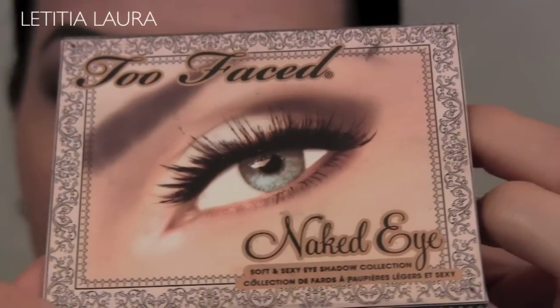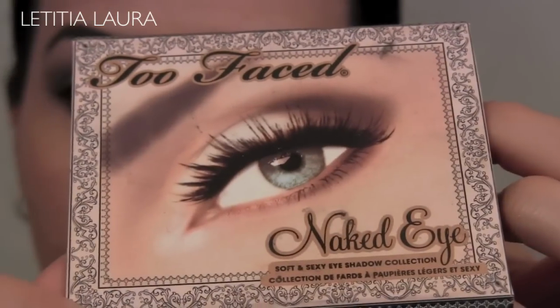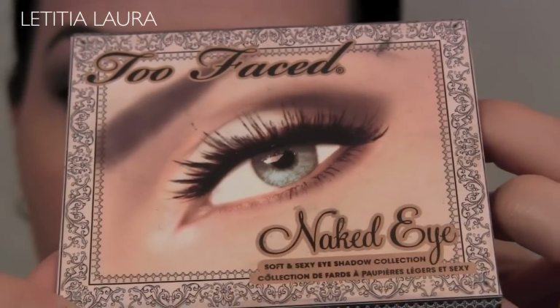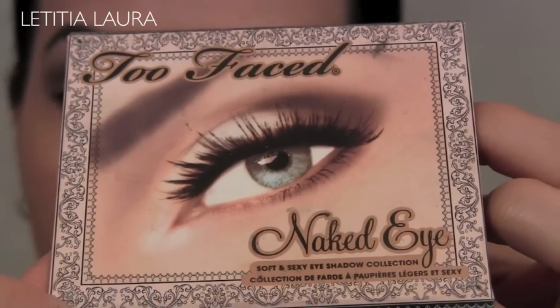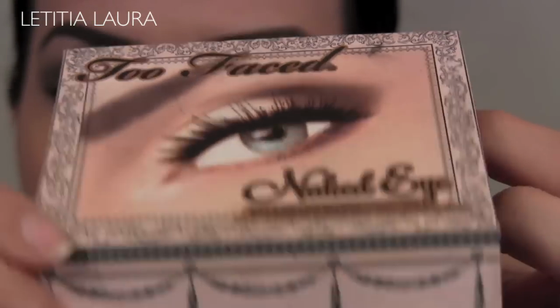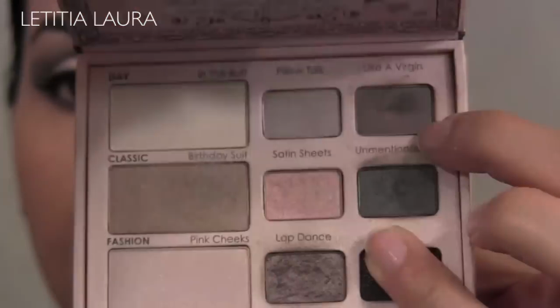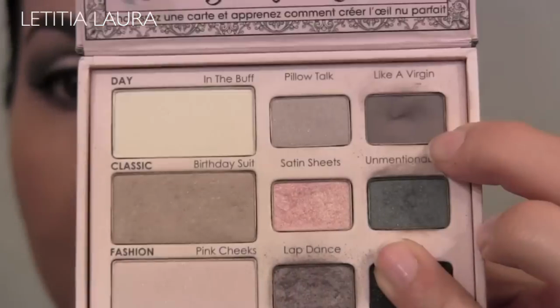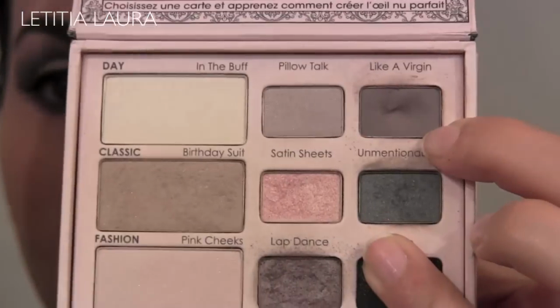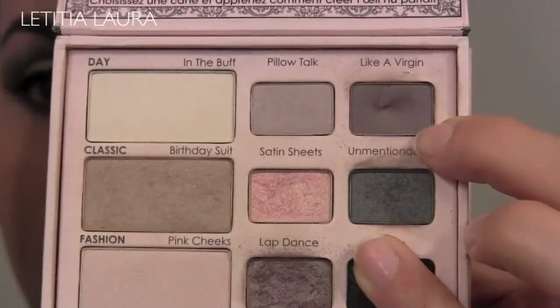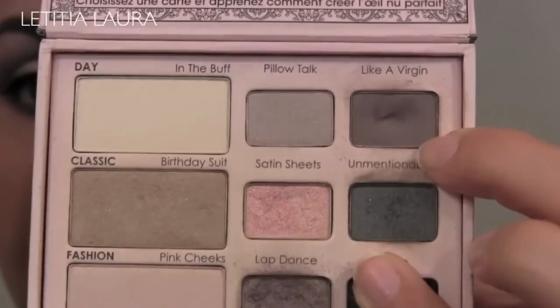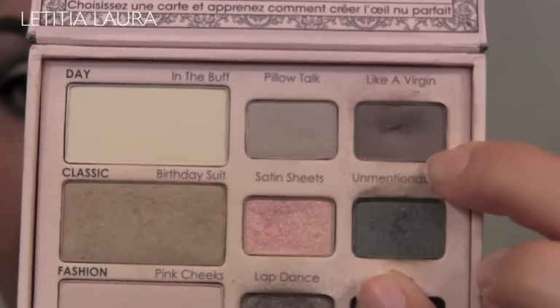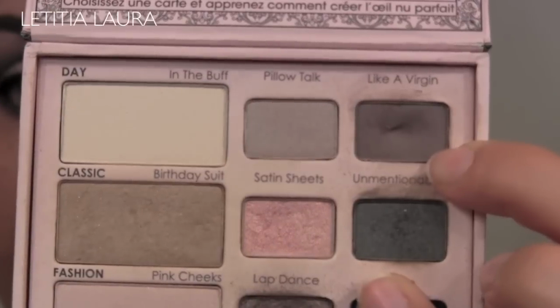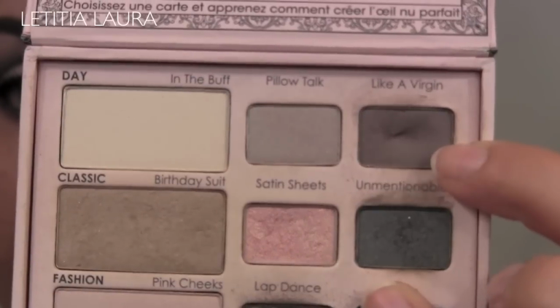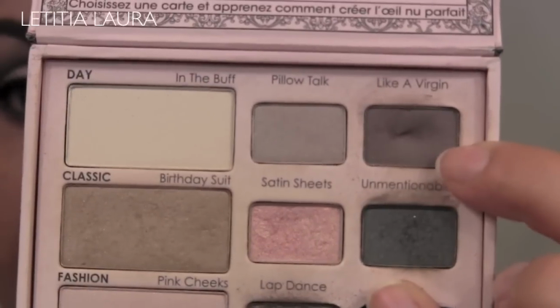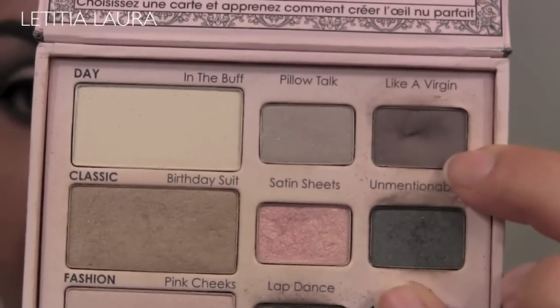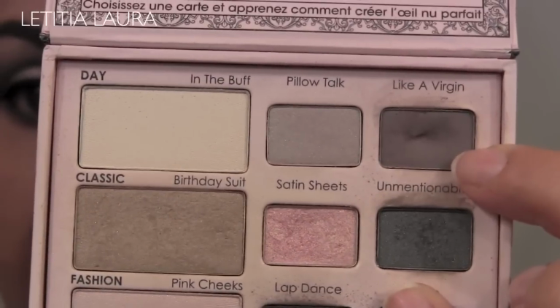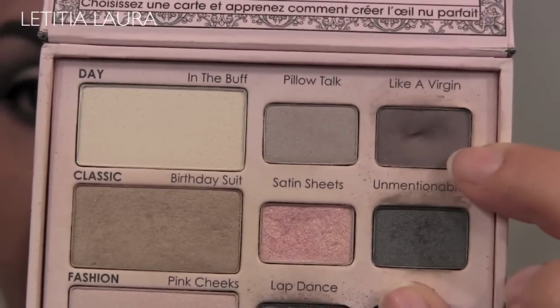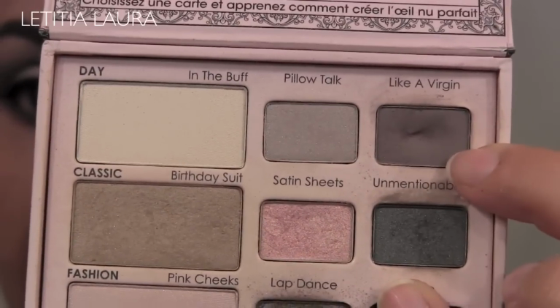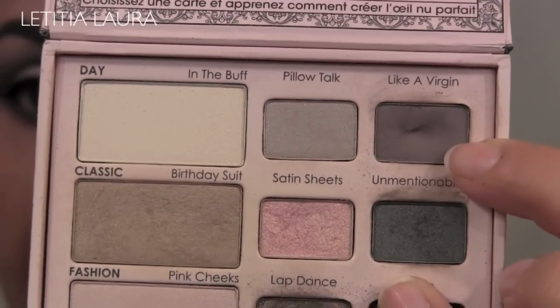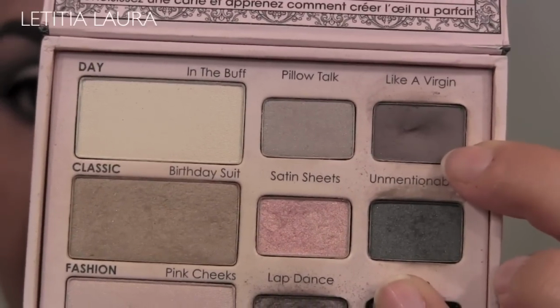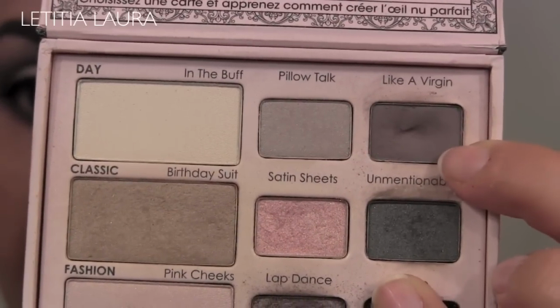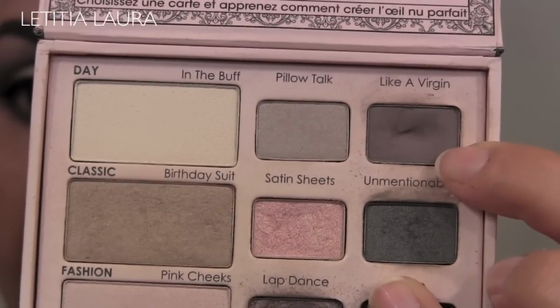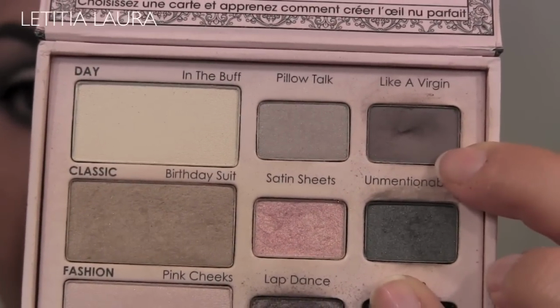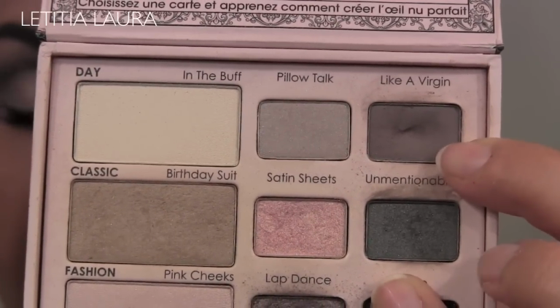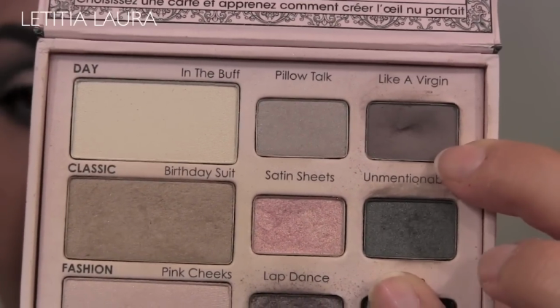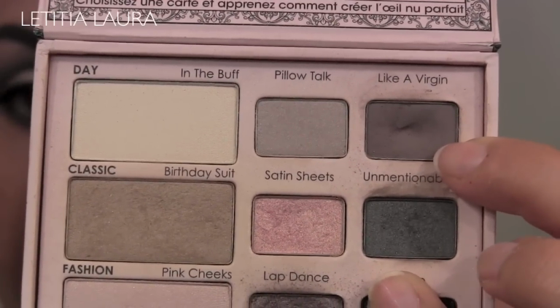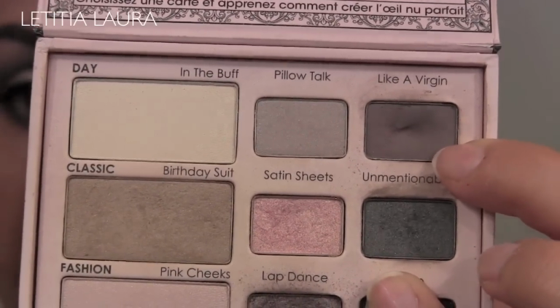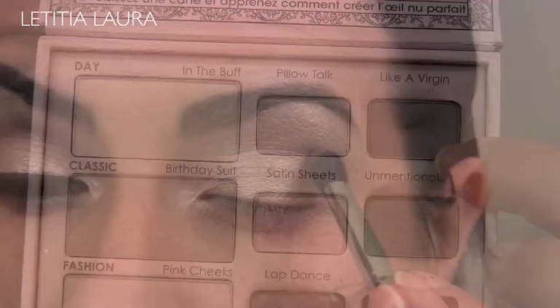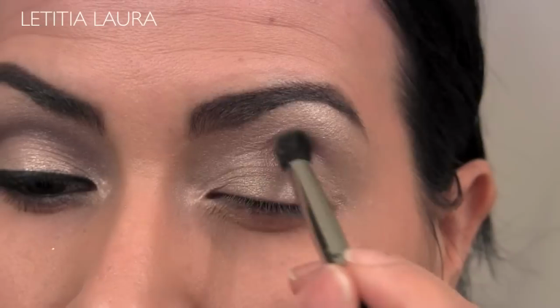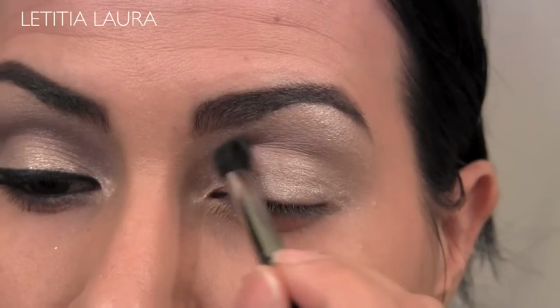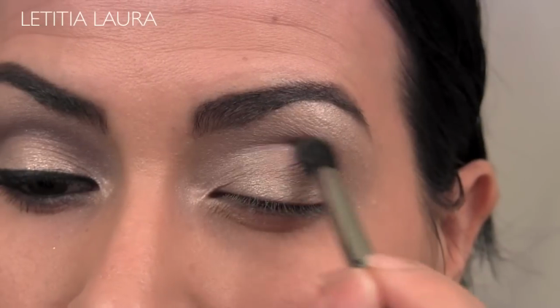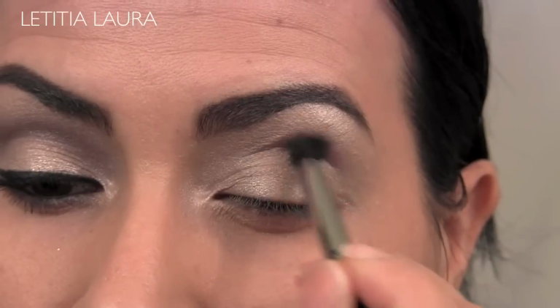For my Too Faced Naked Eye palette, I'm going to be taking Like a Virgin and placing this in my crease.